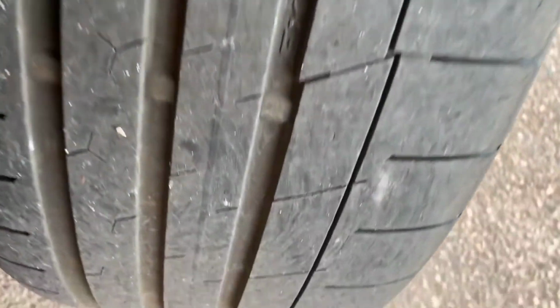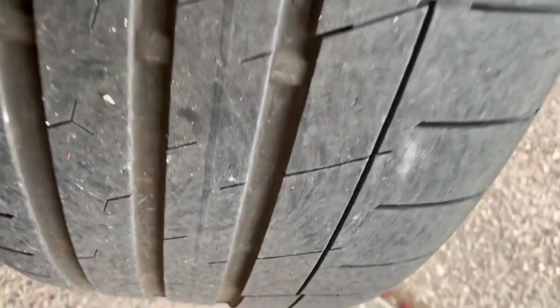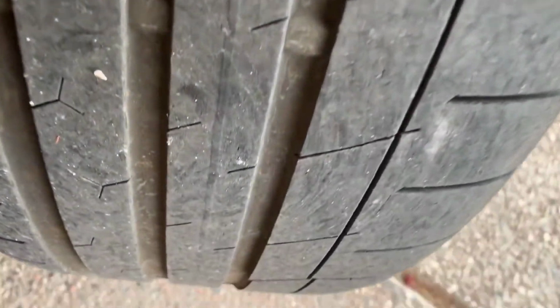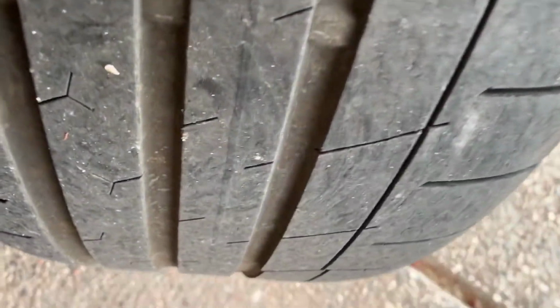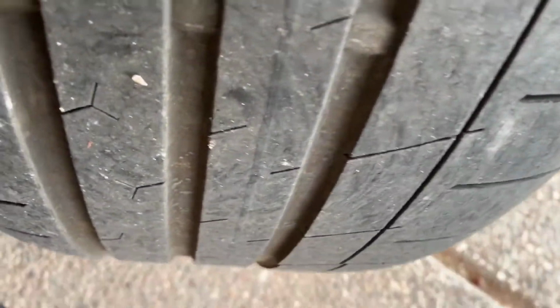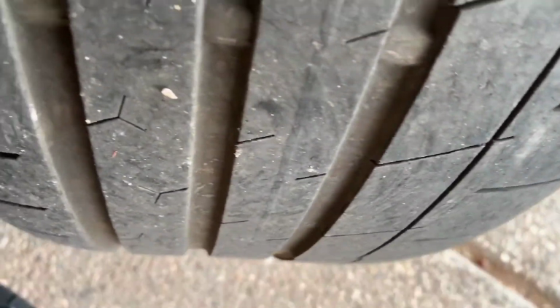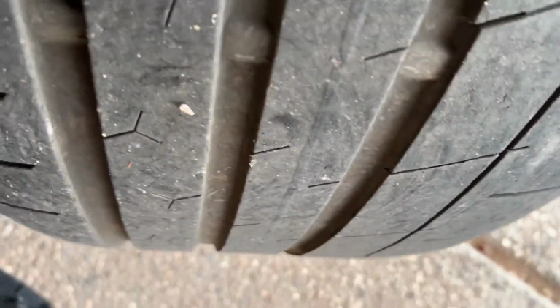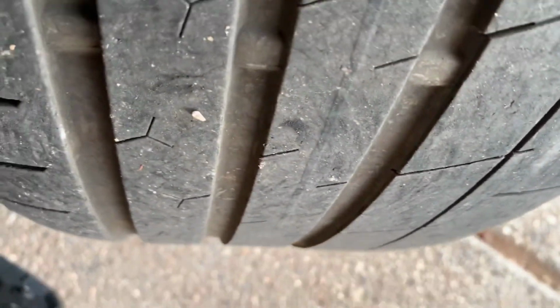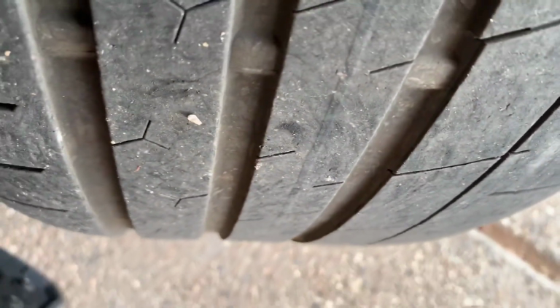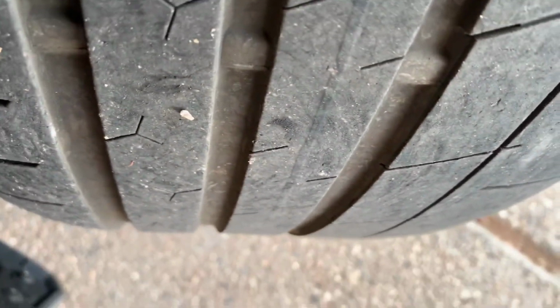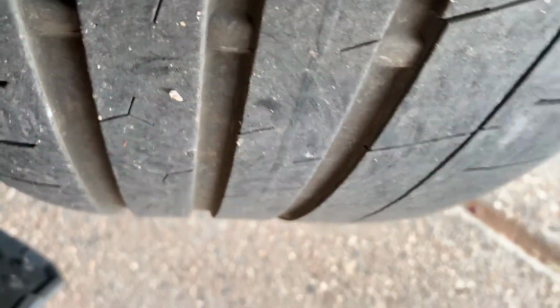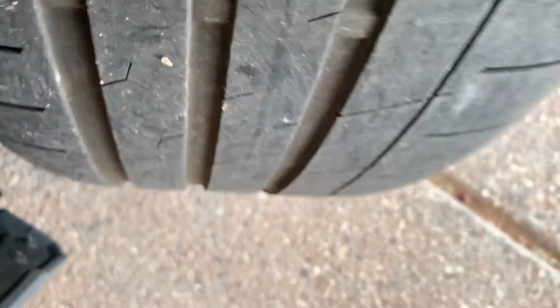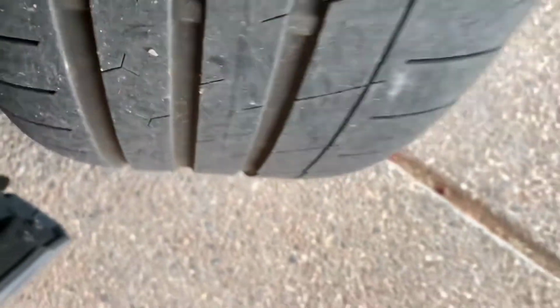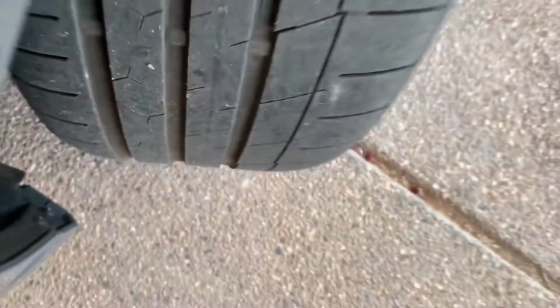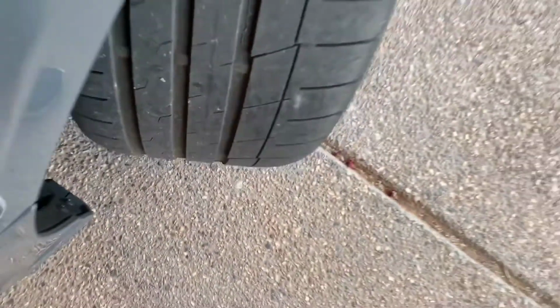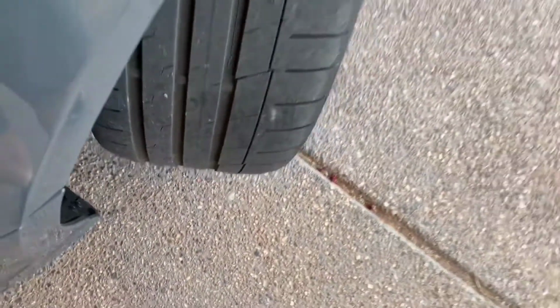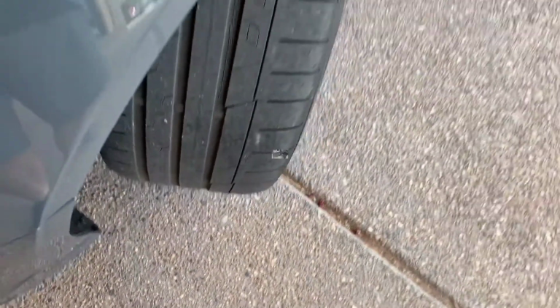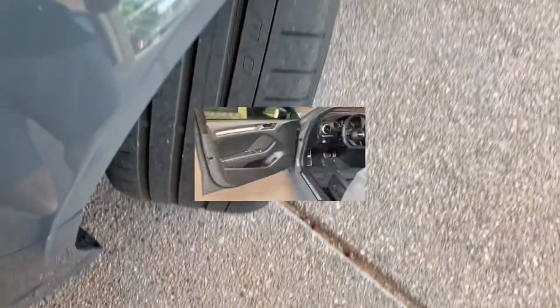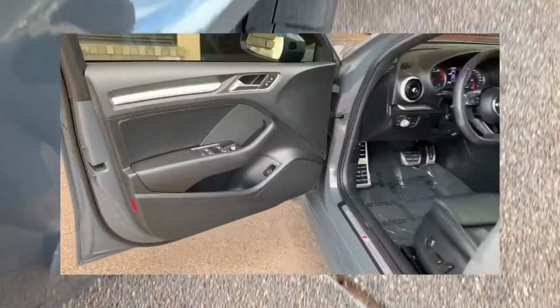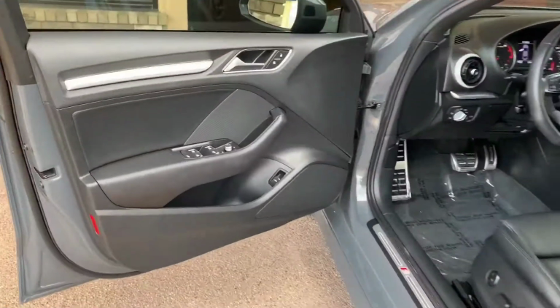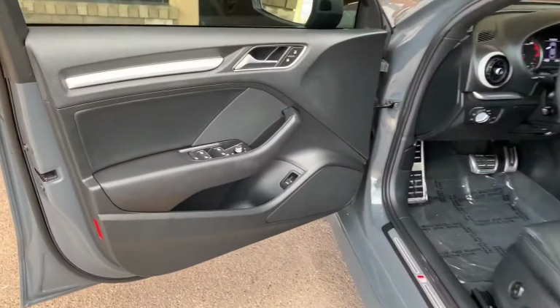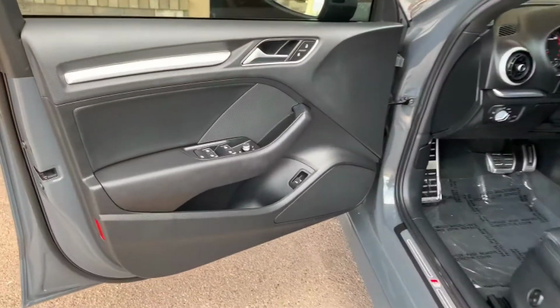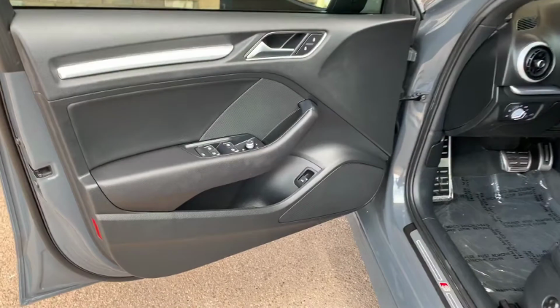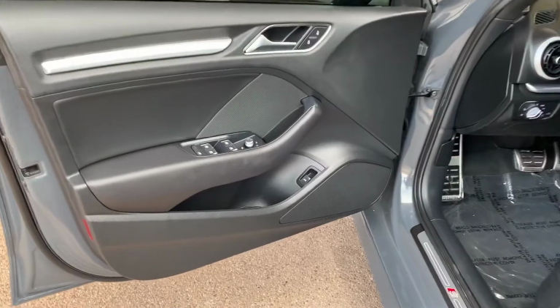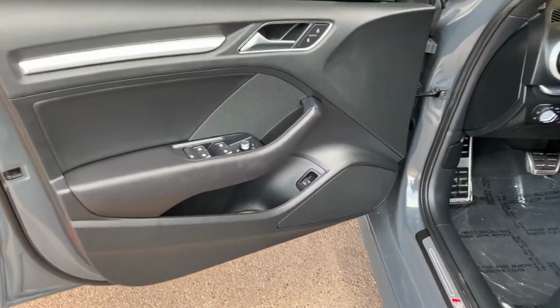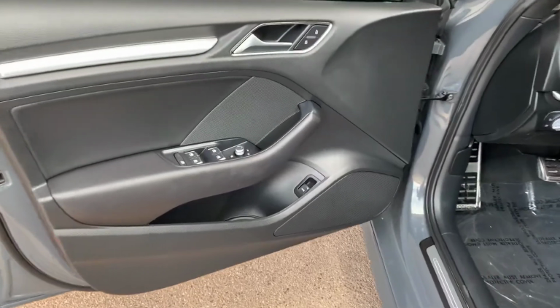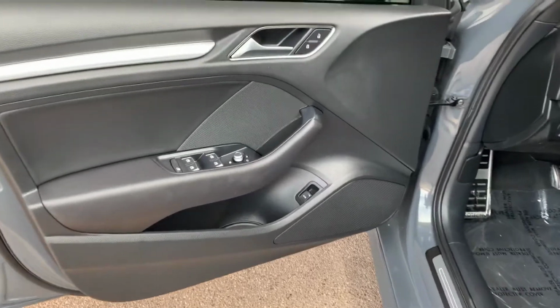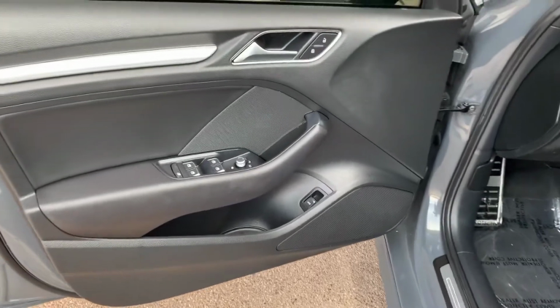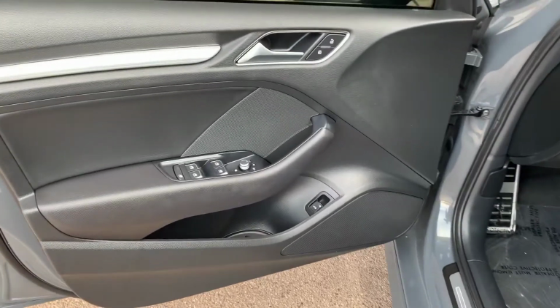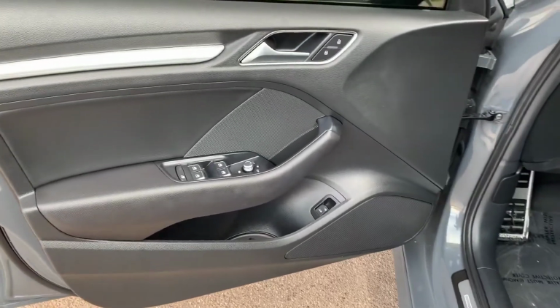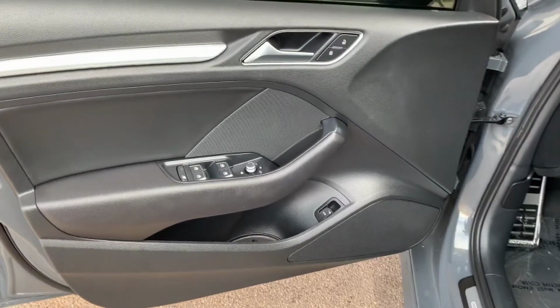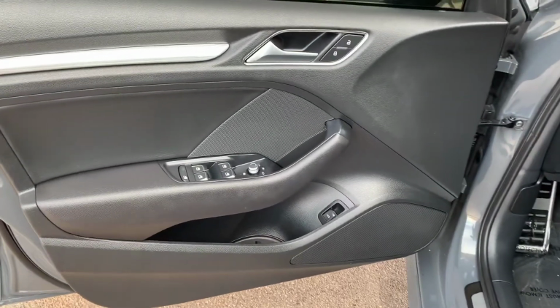There's the view of the tread — decent amount of tread life left. Let's check out the interior.